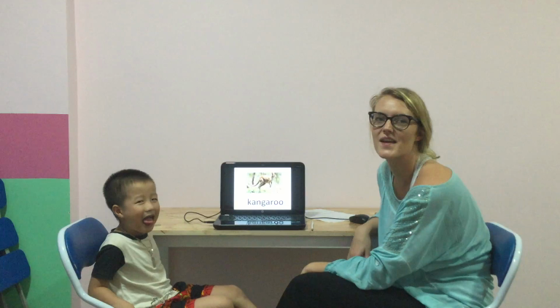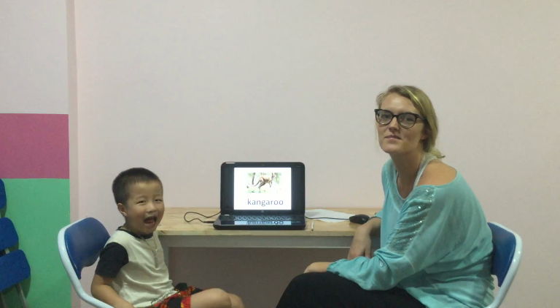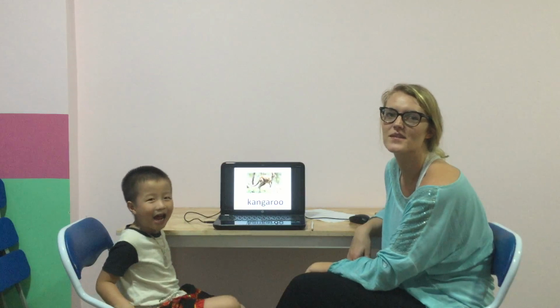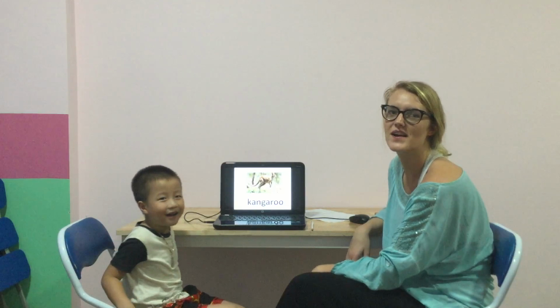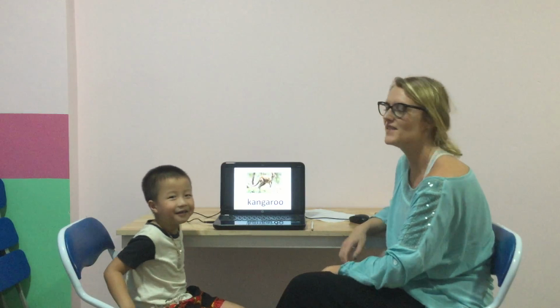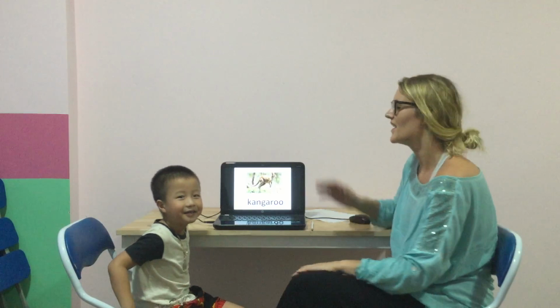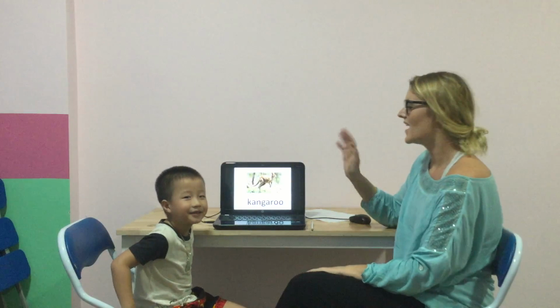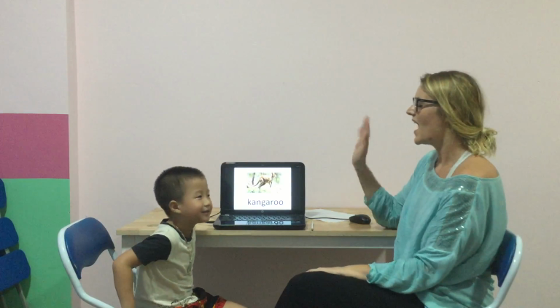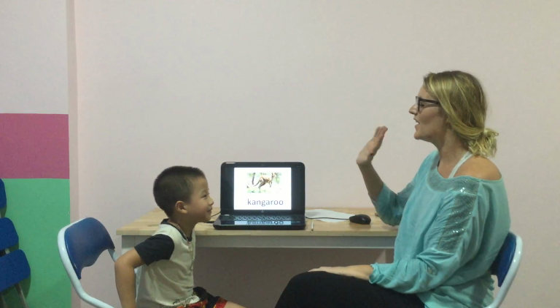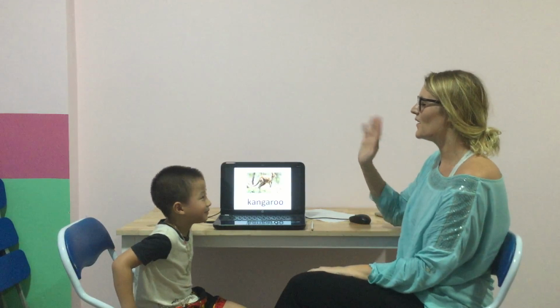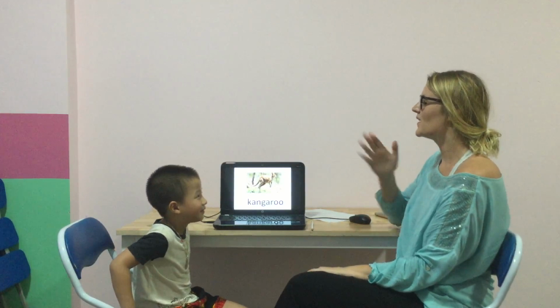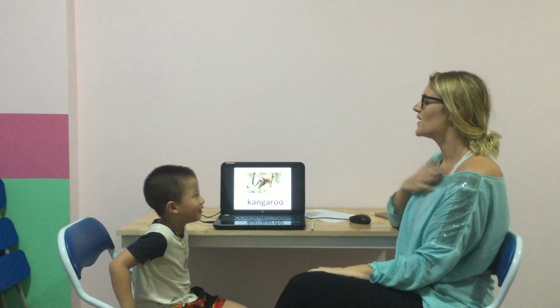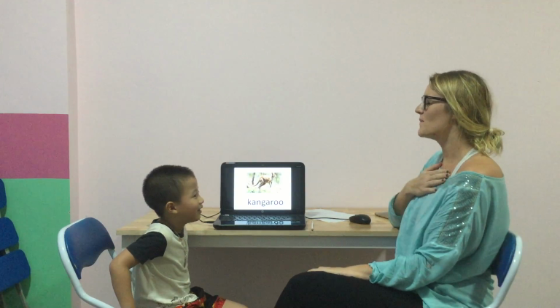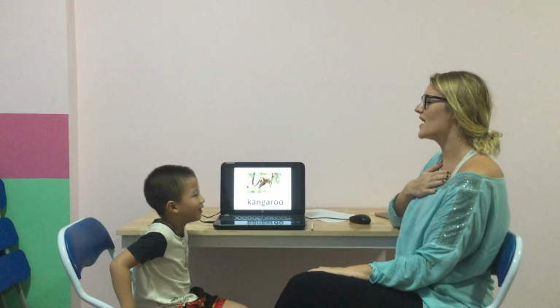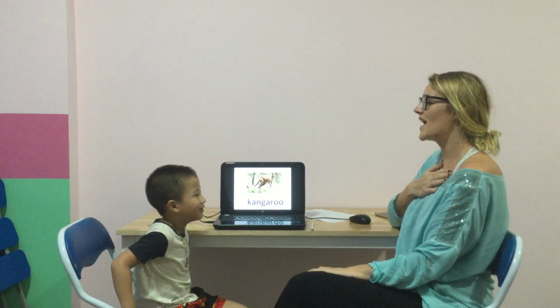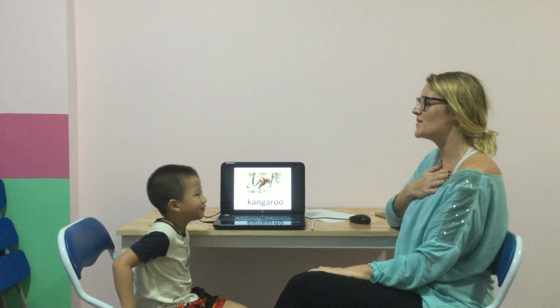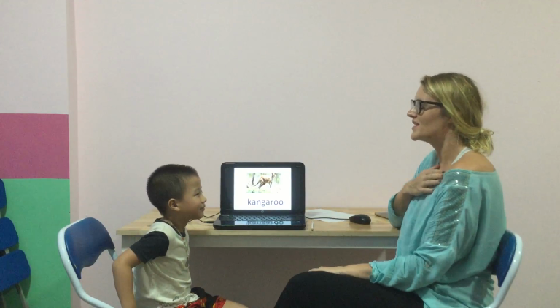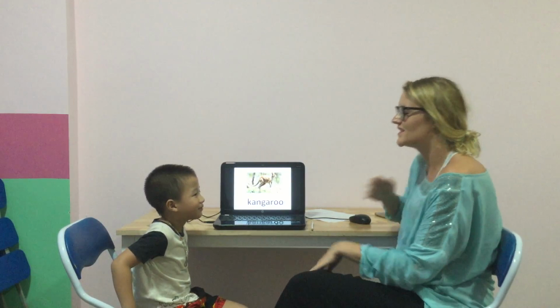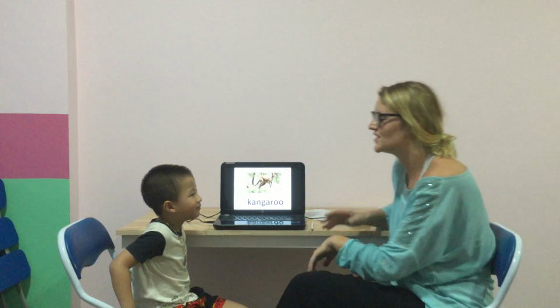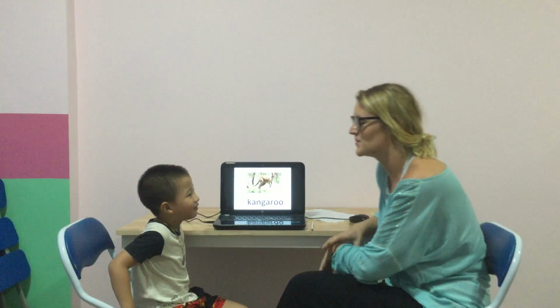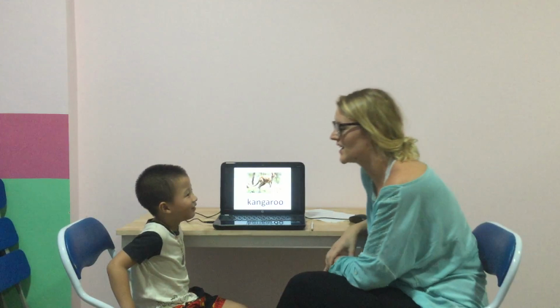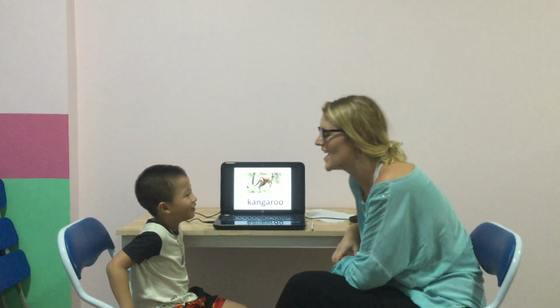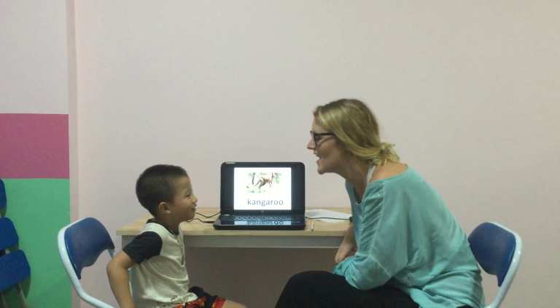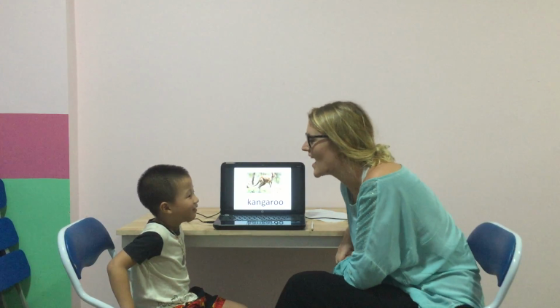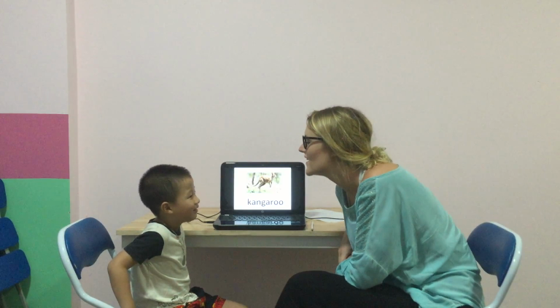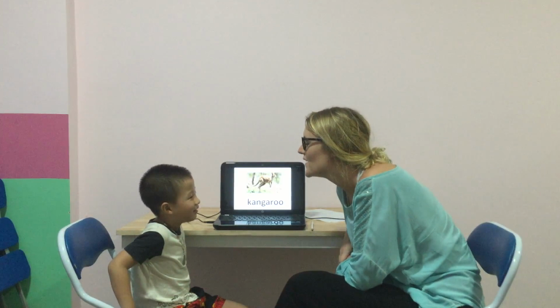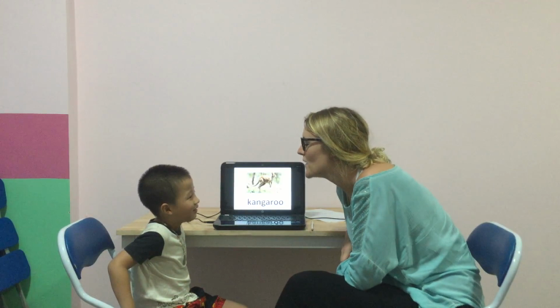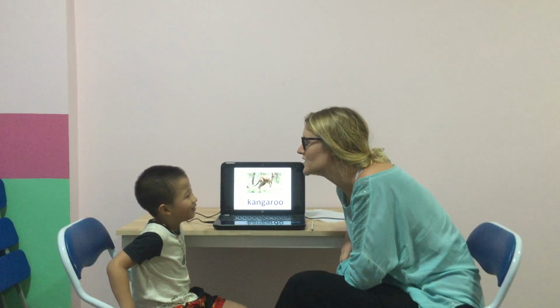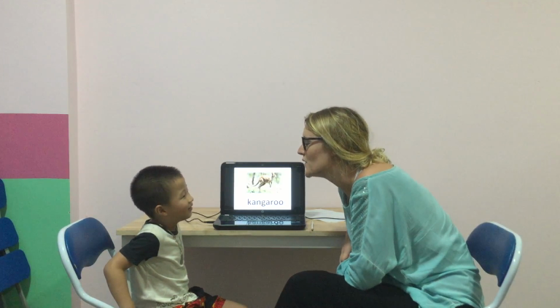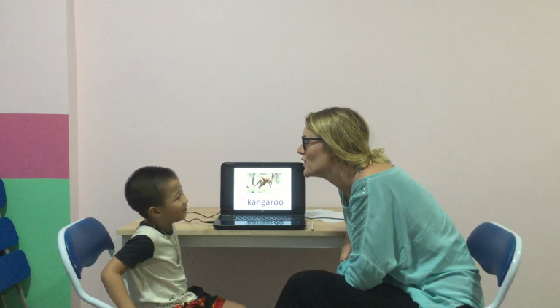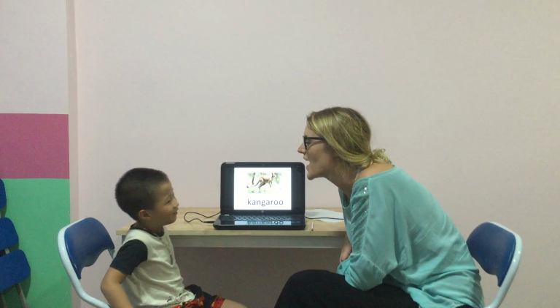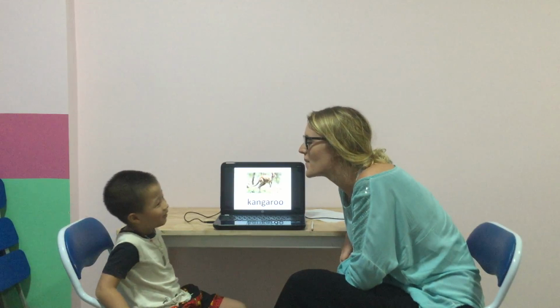Okay, ready? Hello, my name is teacher Michaela. What's your name?